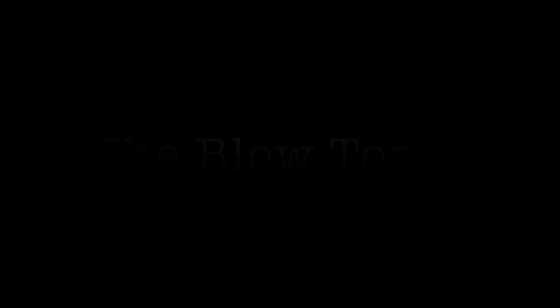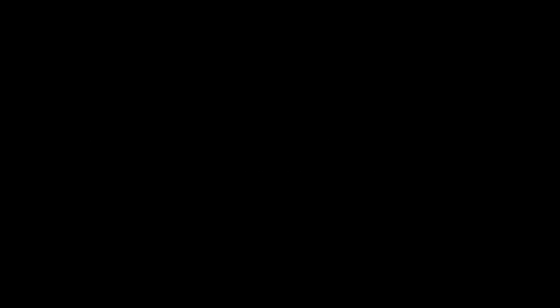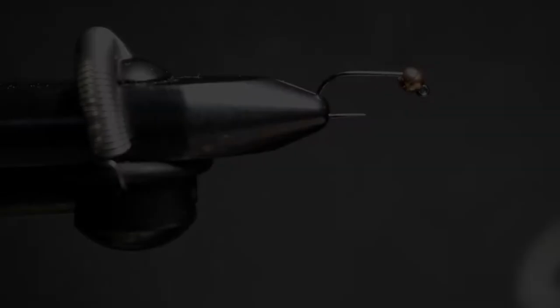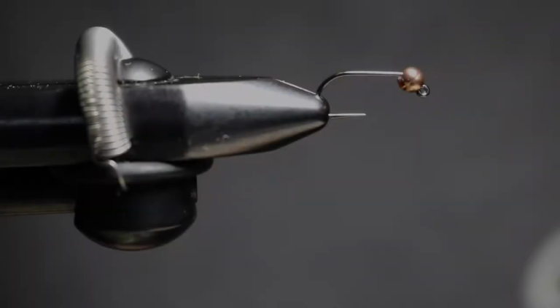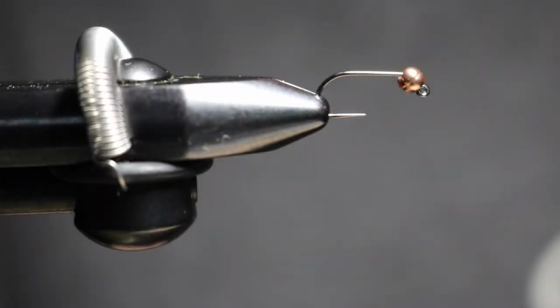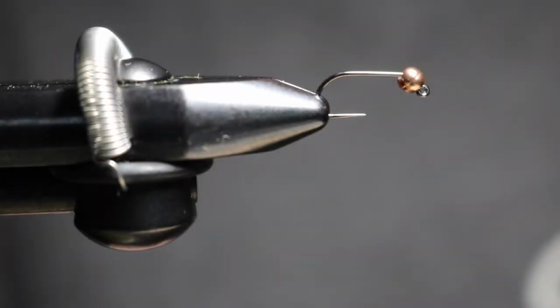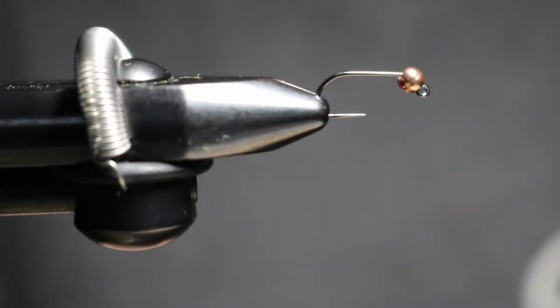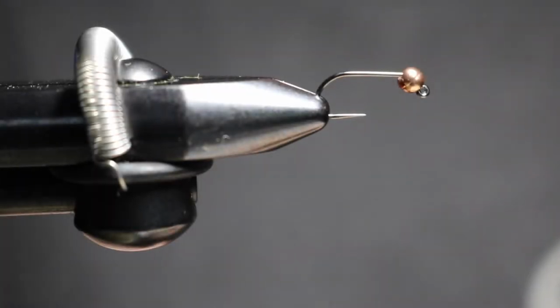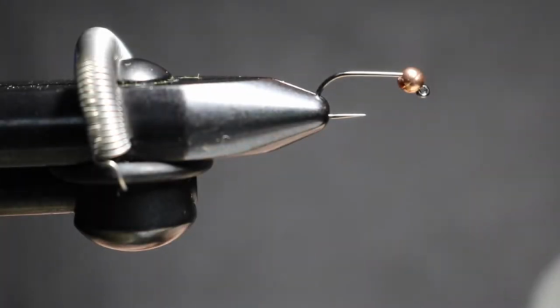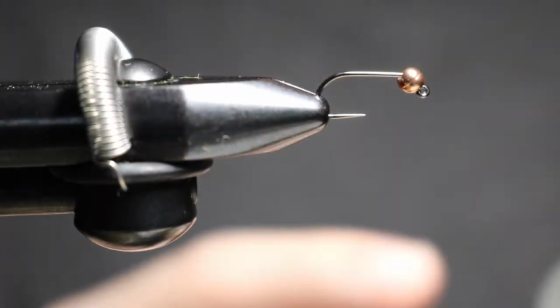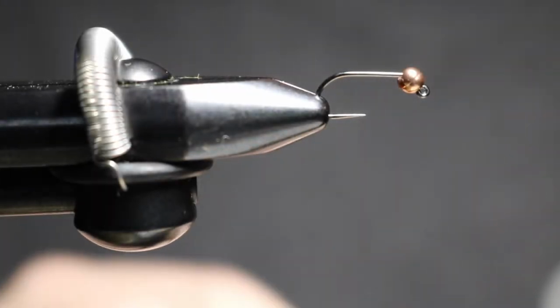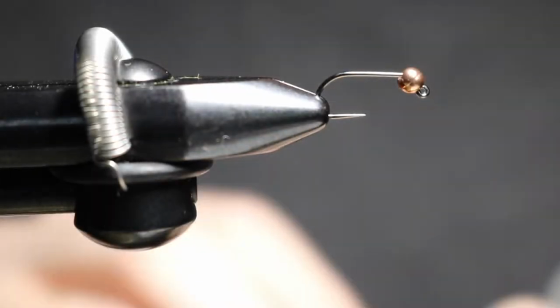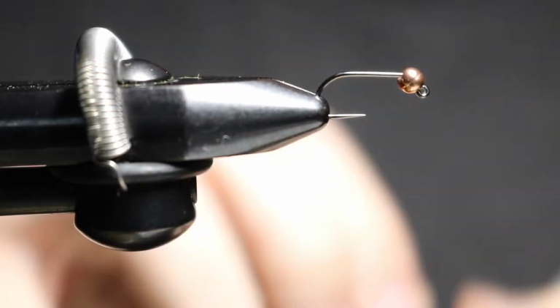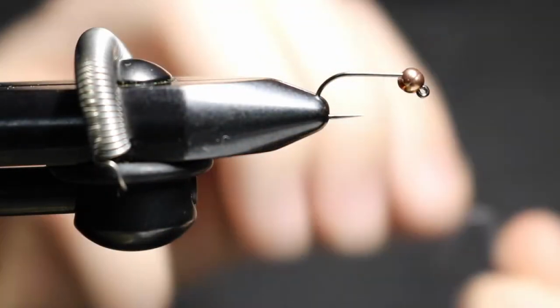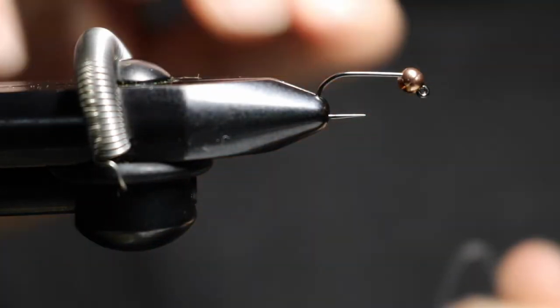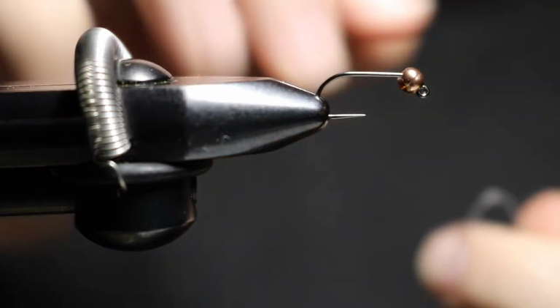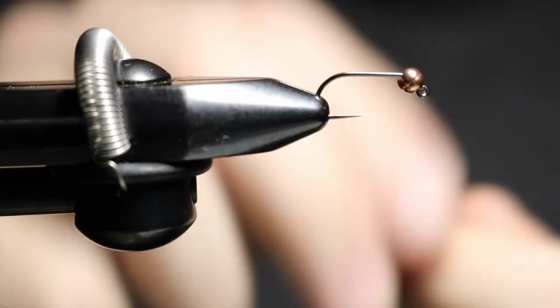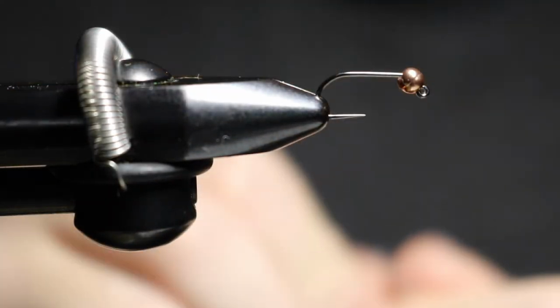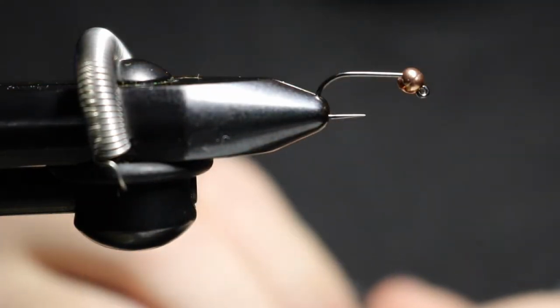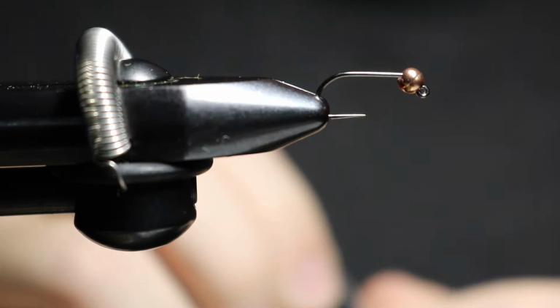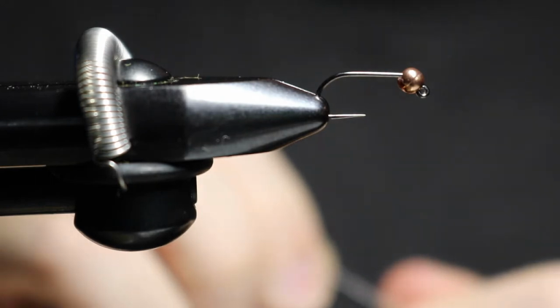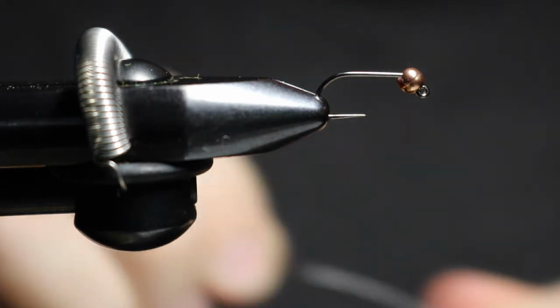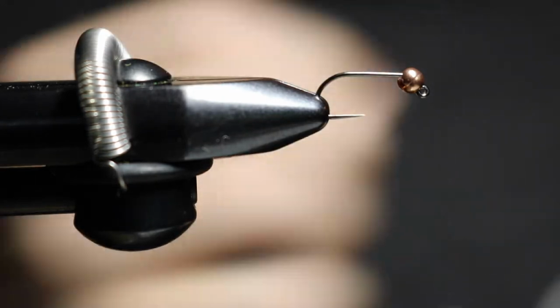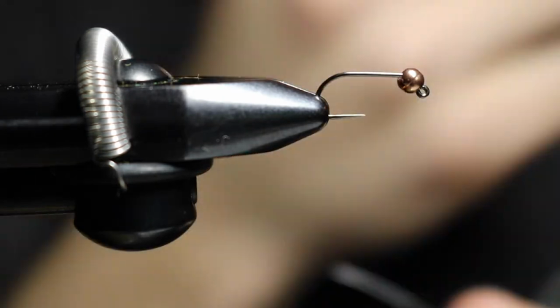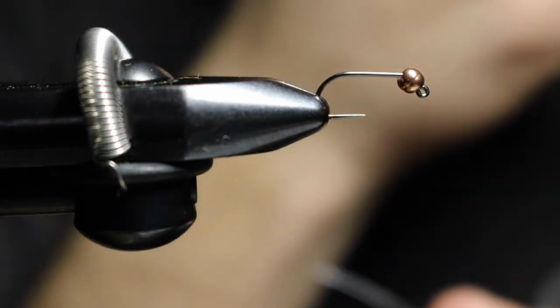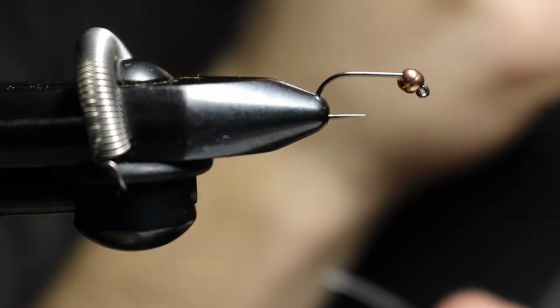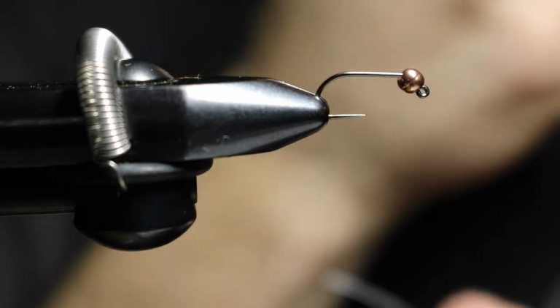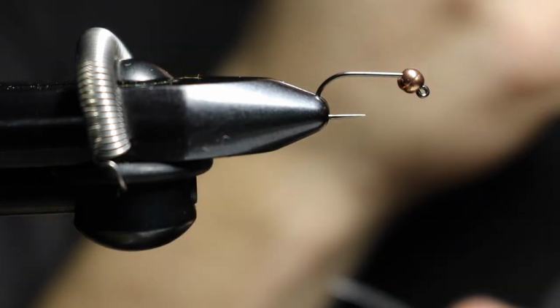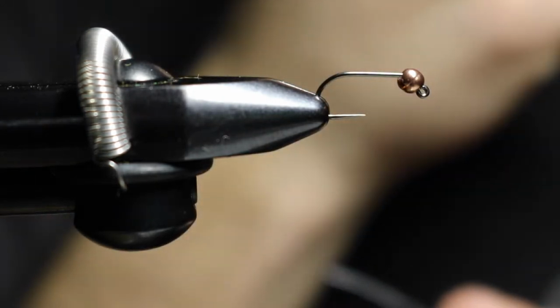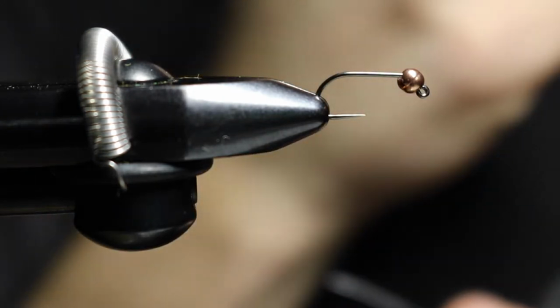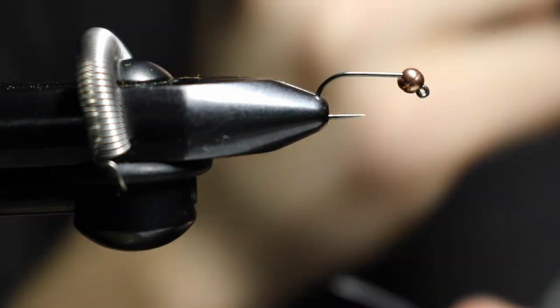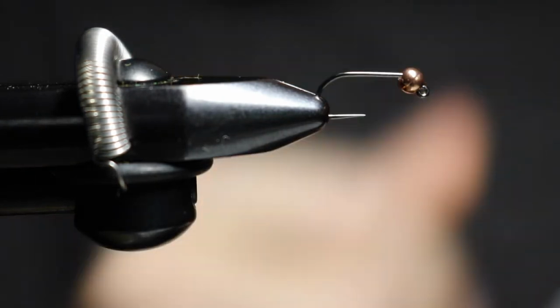Welcome back to another fly tying video. Today we are tying the blowtorch.